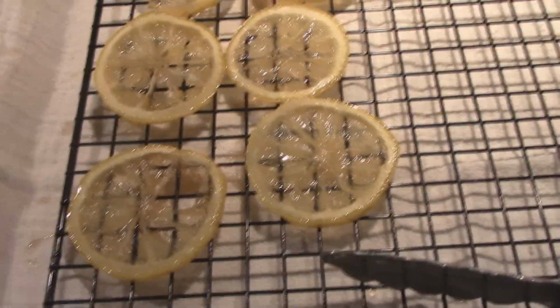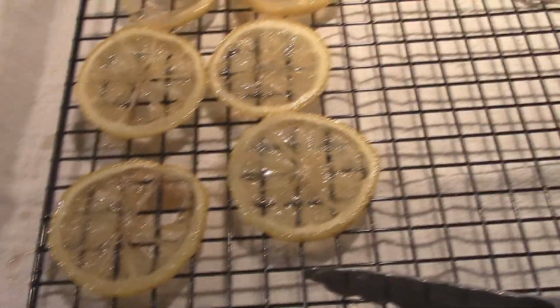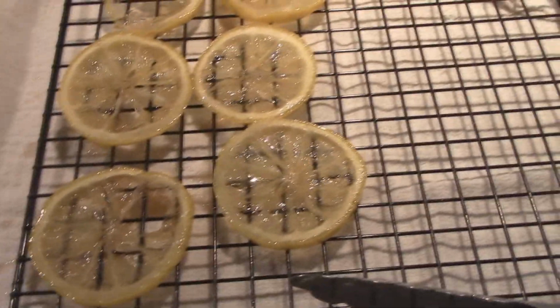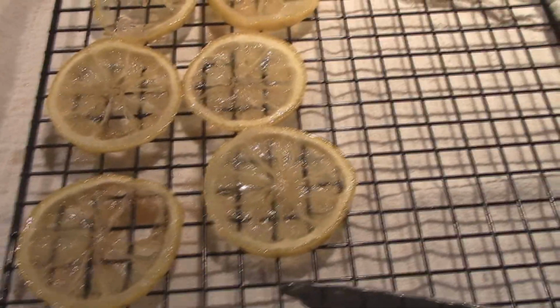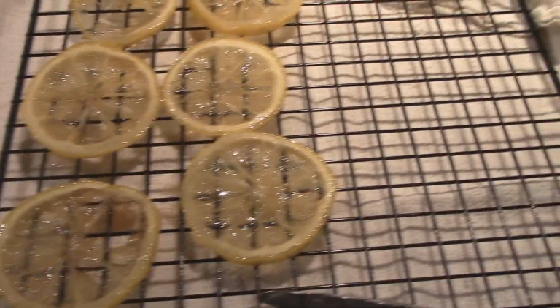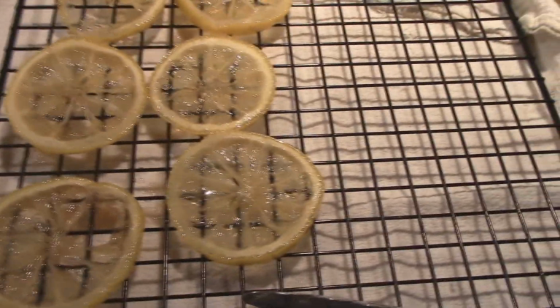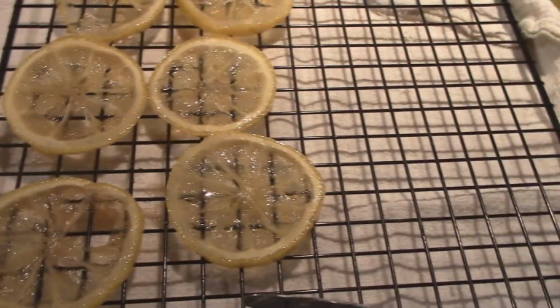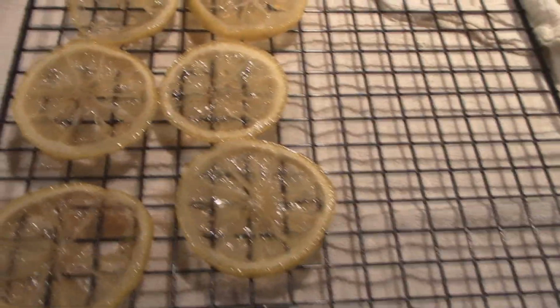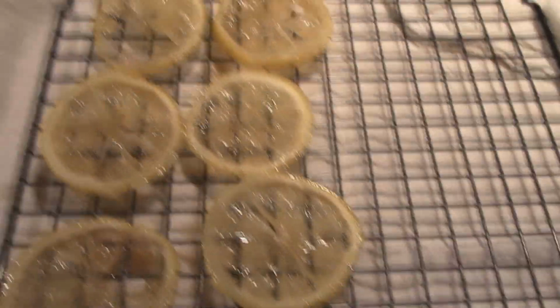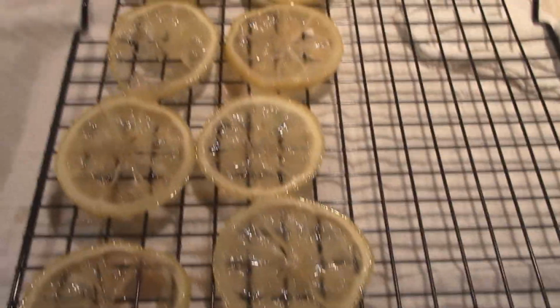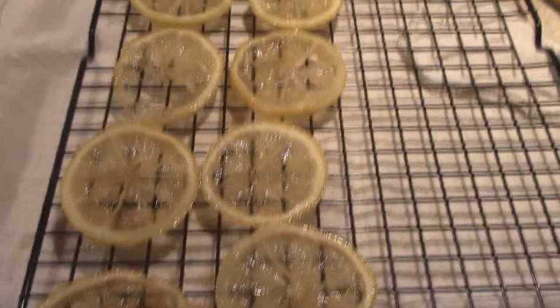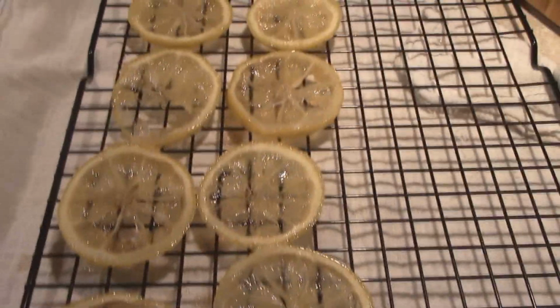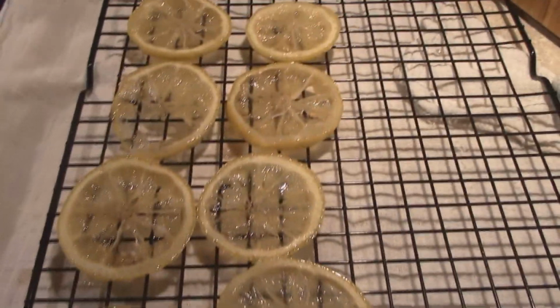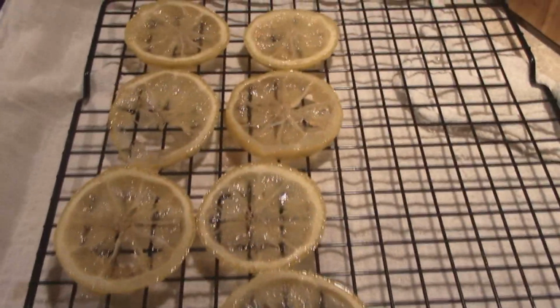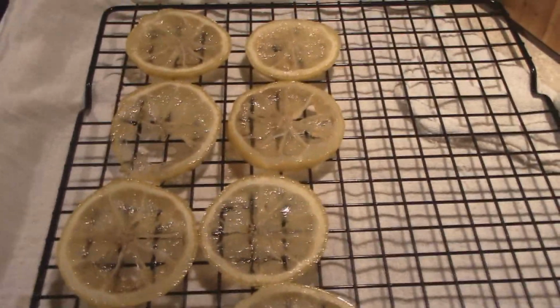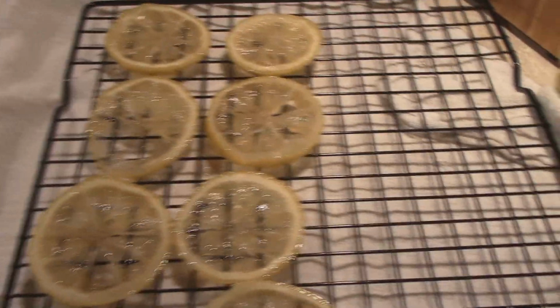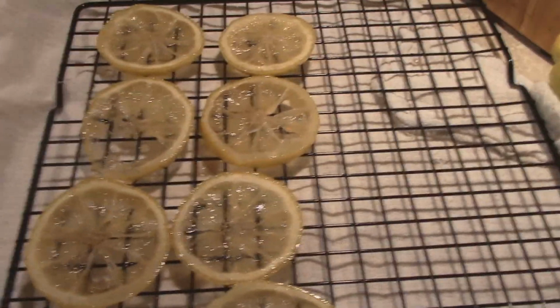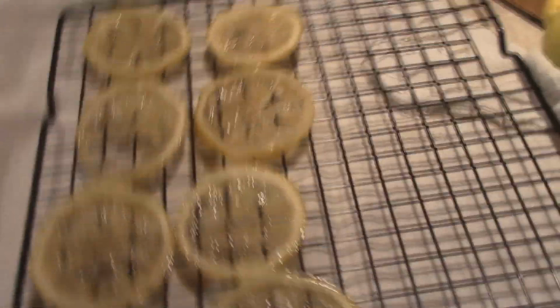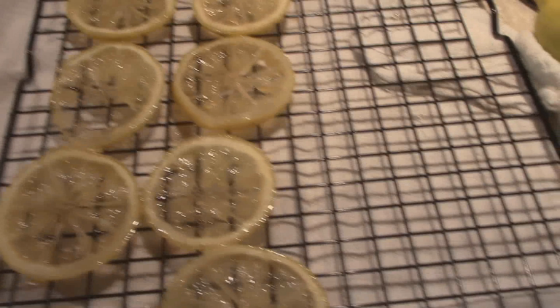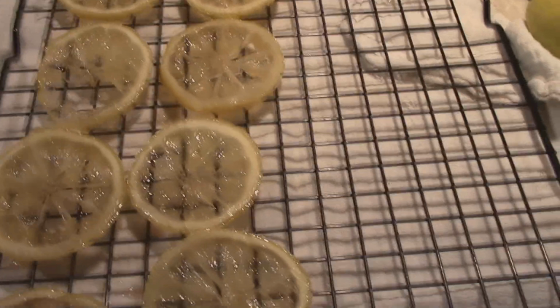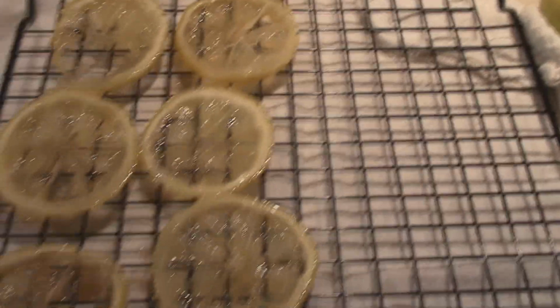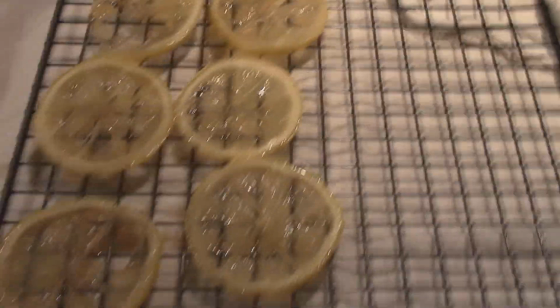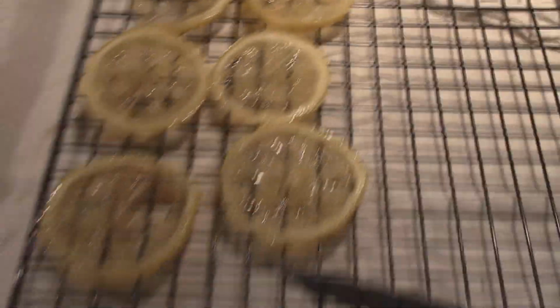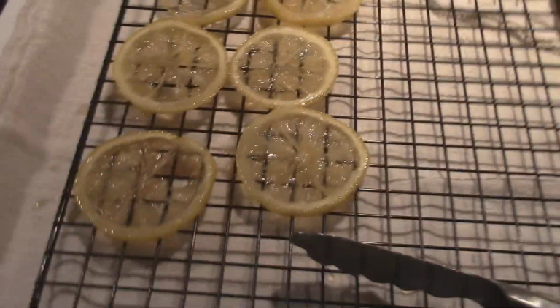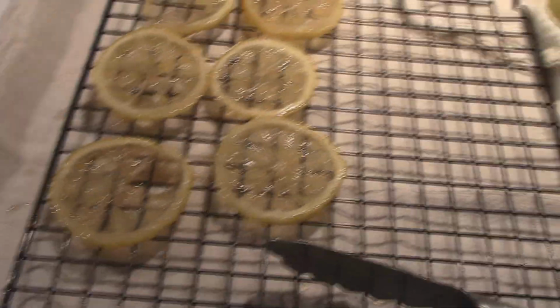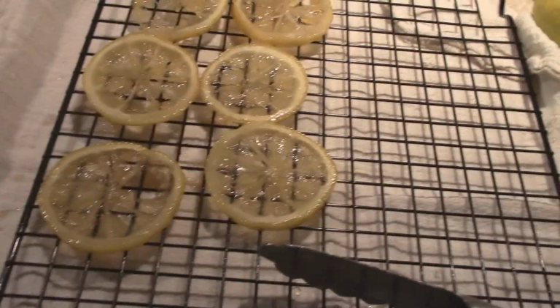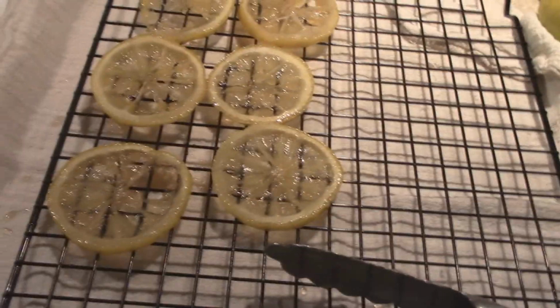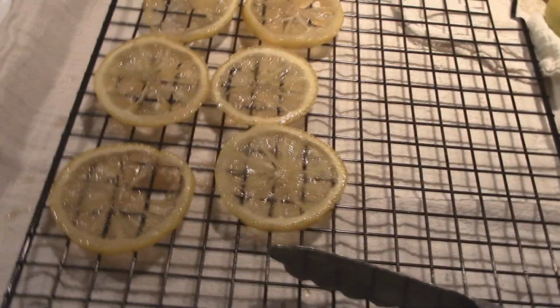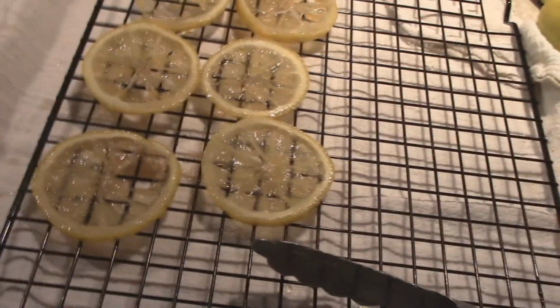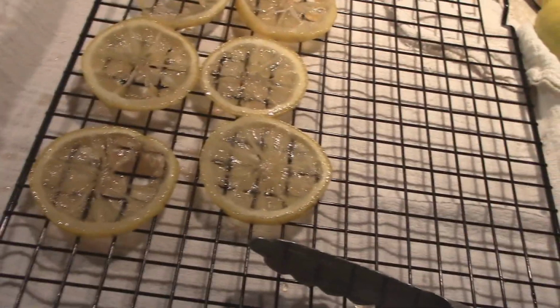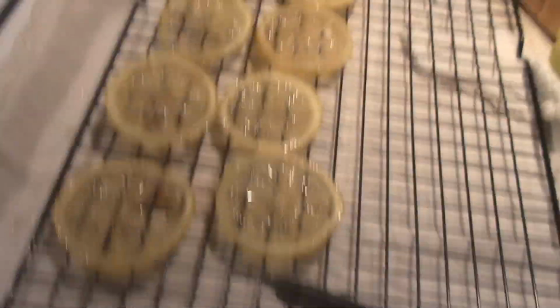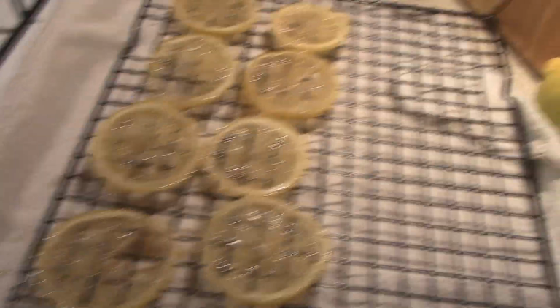So there you have it — little homemade lemon candies. Hopefully they will help curb my morning sickness. Alright guys, hope you enjoyed this little tidbit video here.